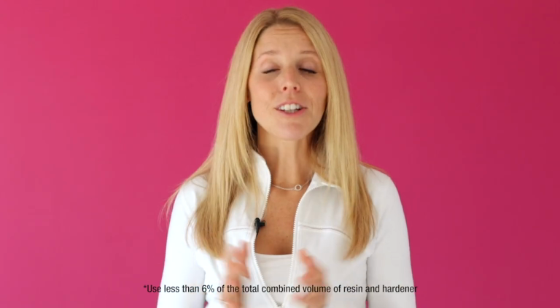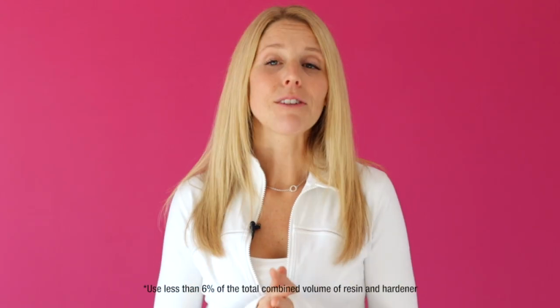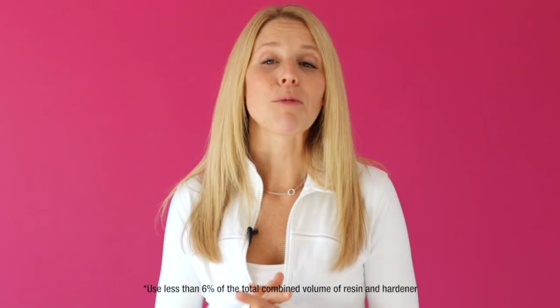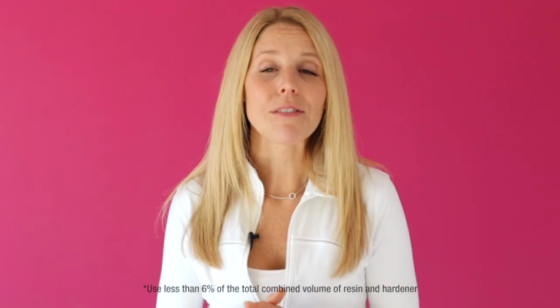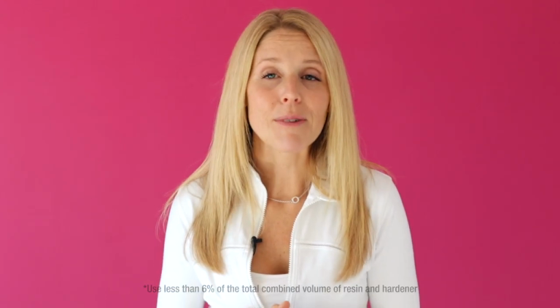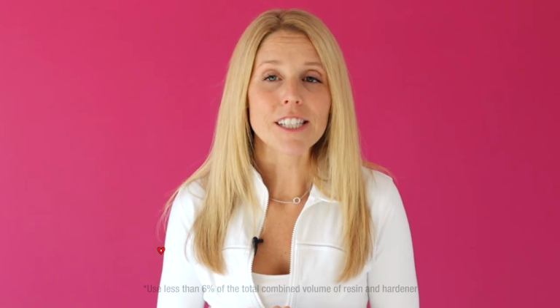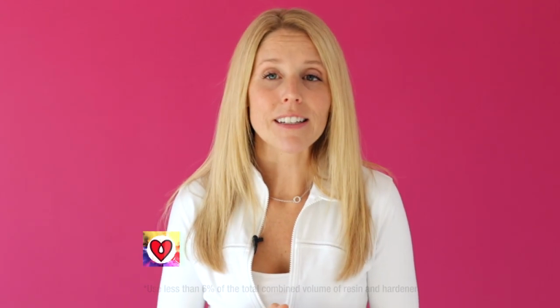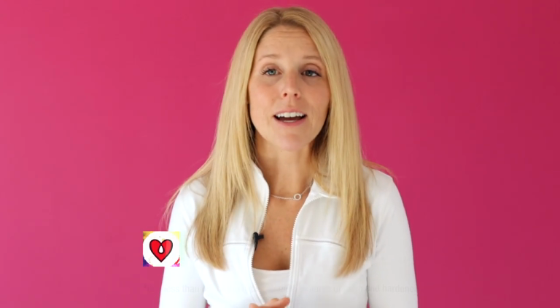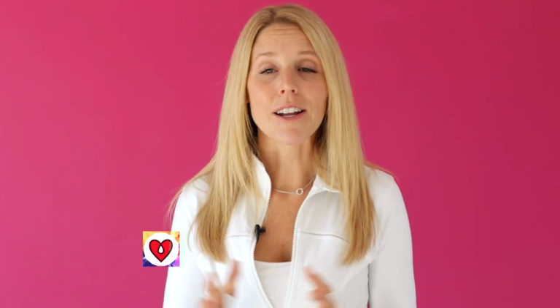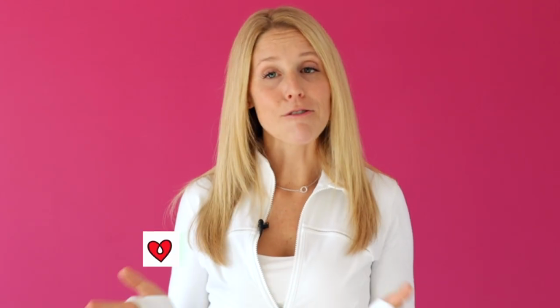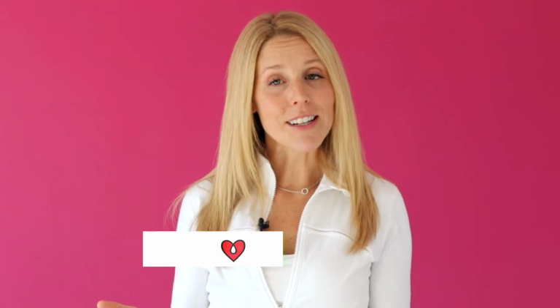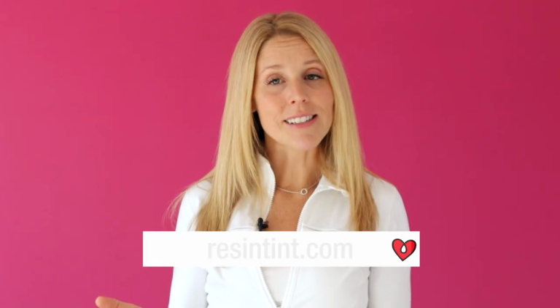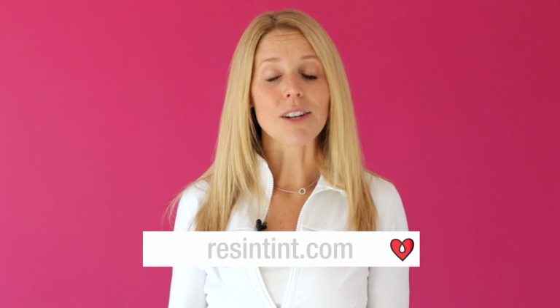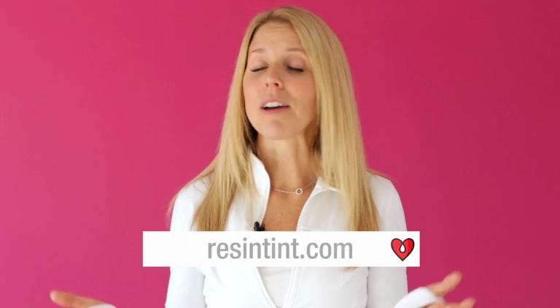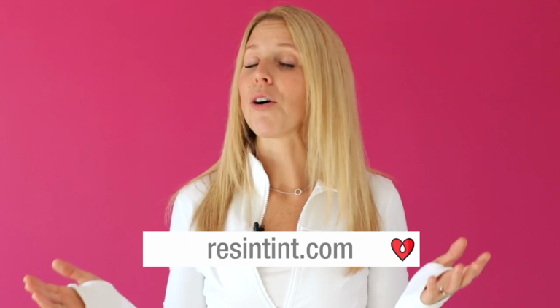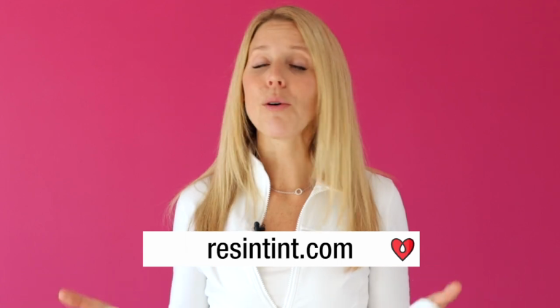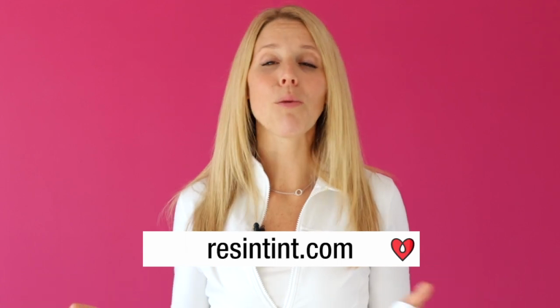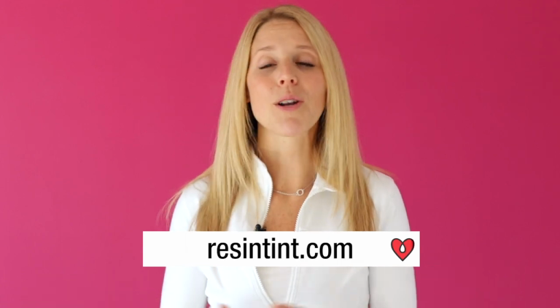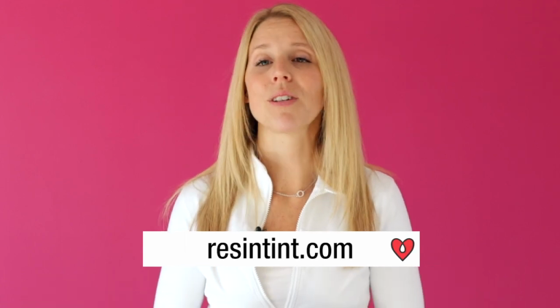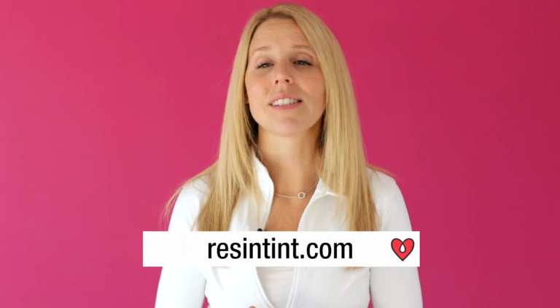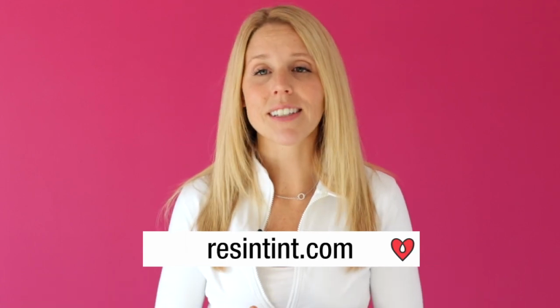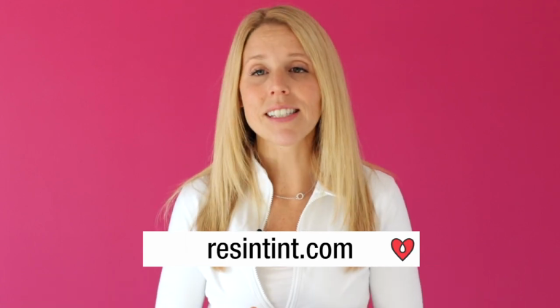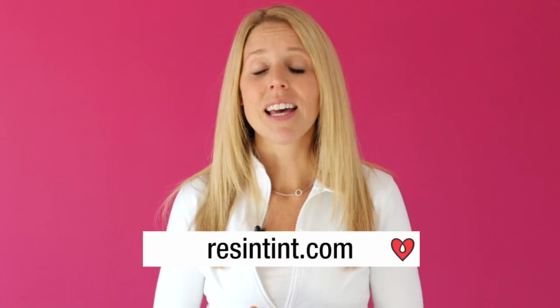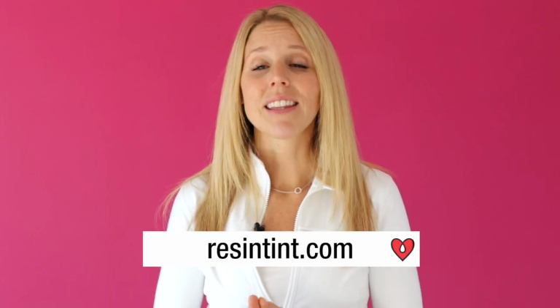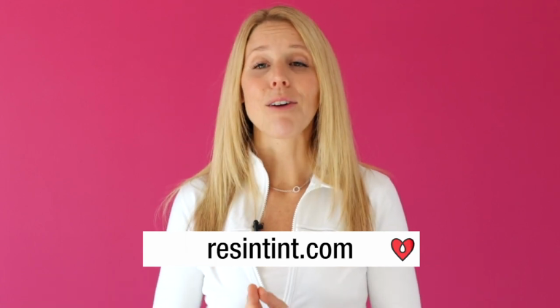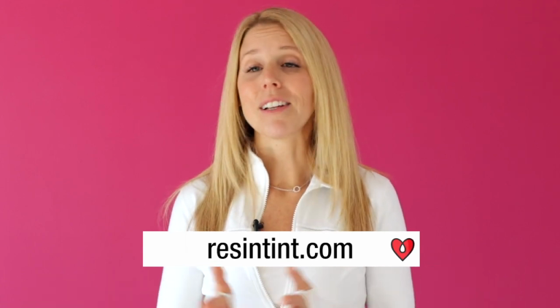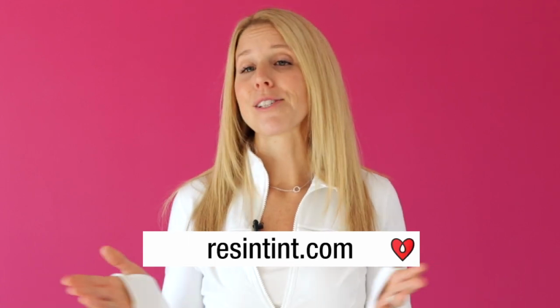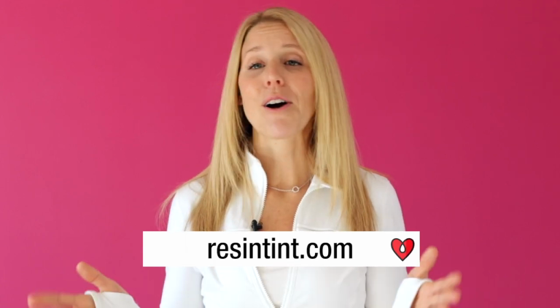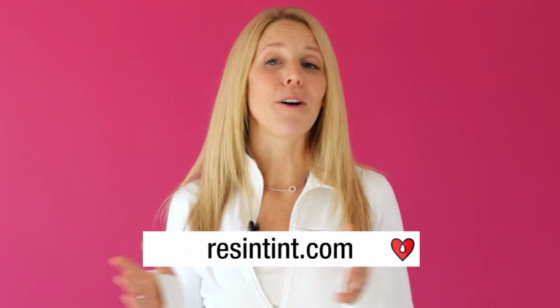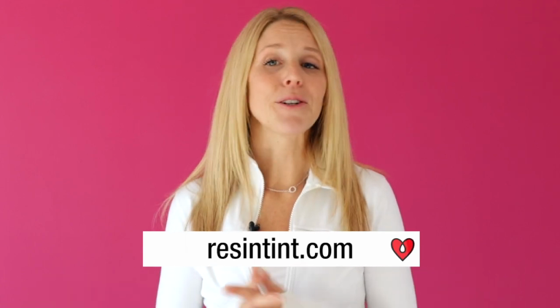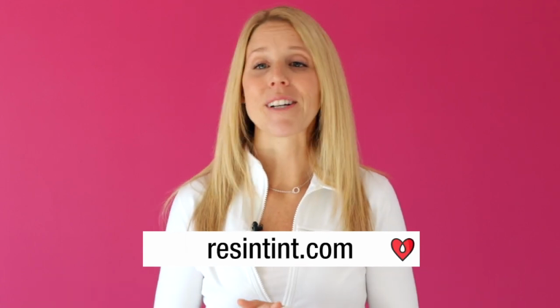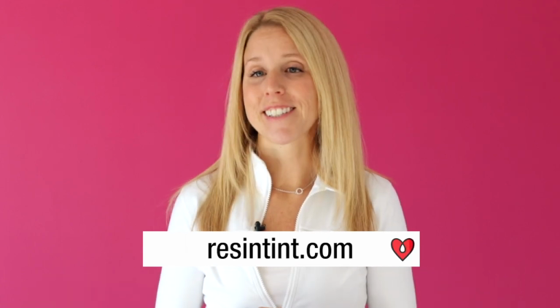If you're looking for more information on Resin Tint, we have a whole 101 series that will answer all of your questions.